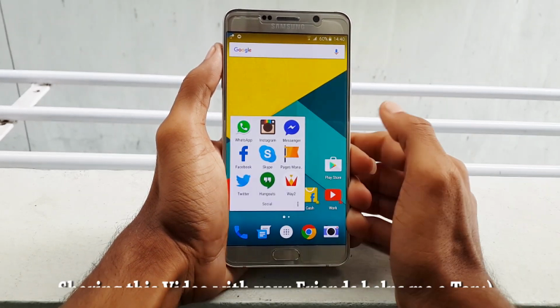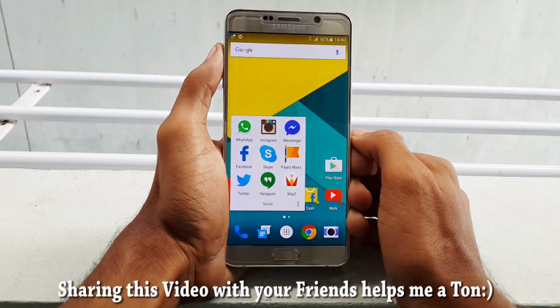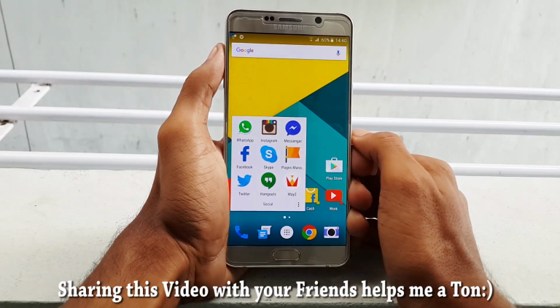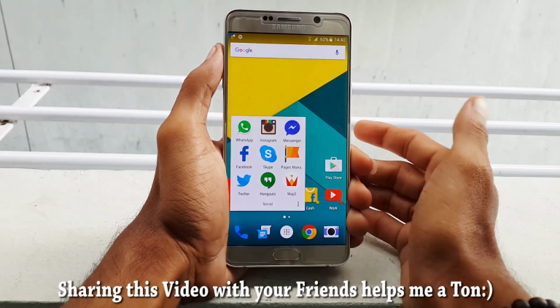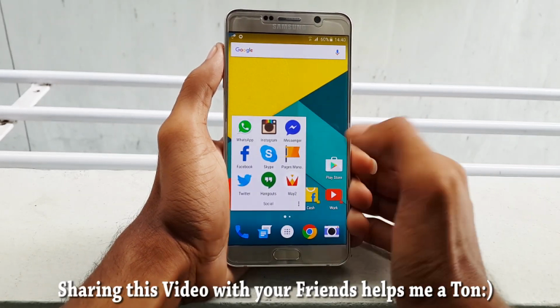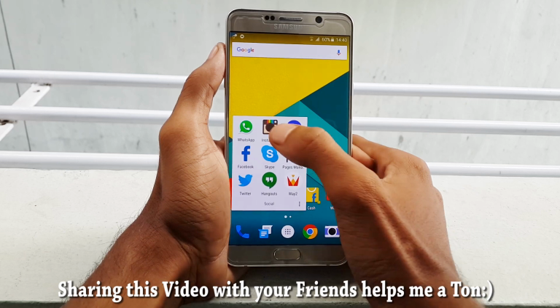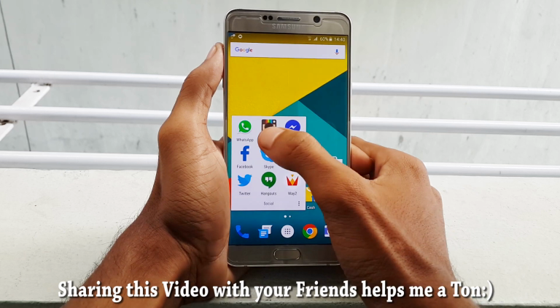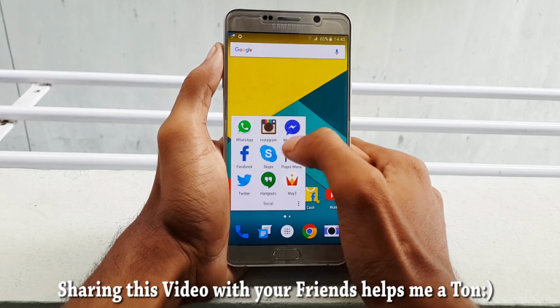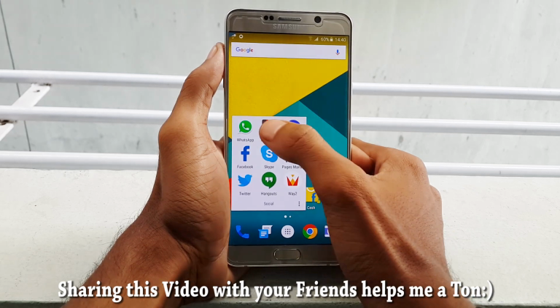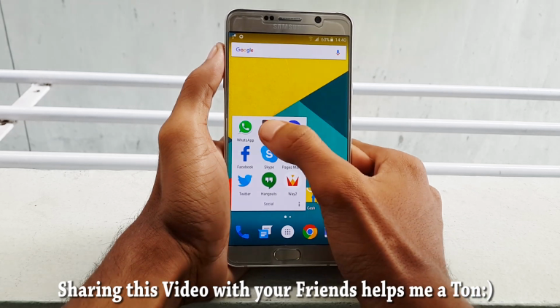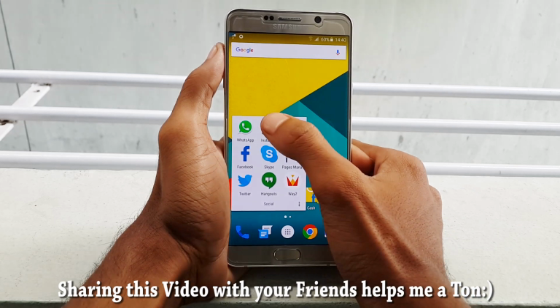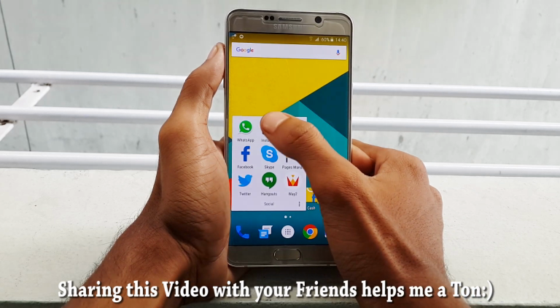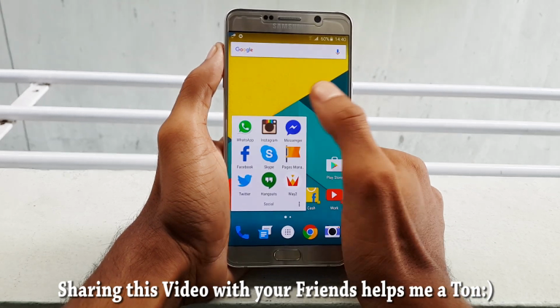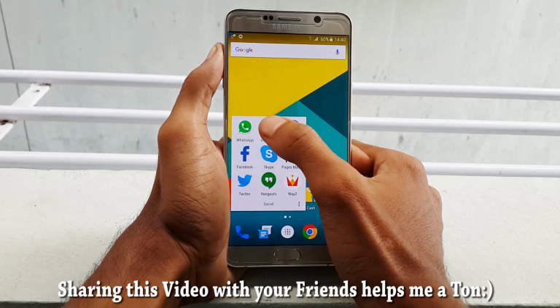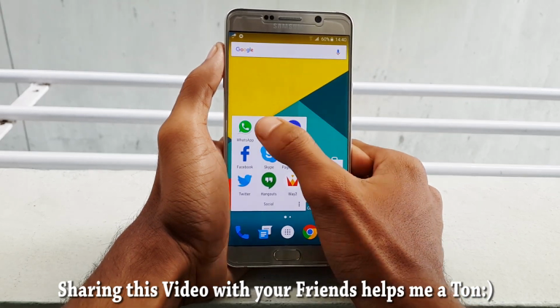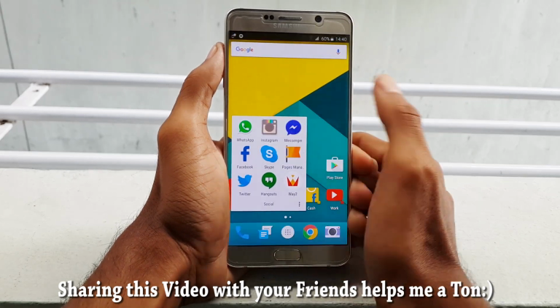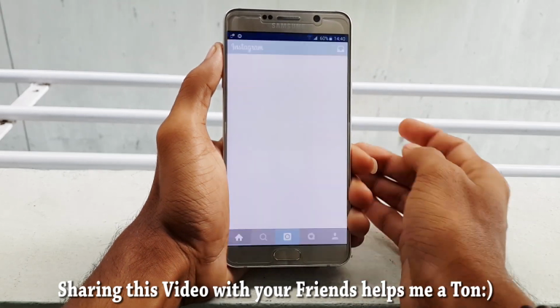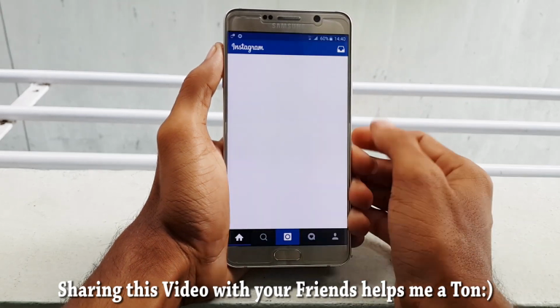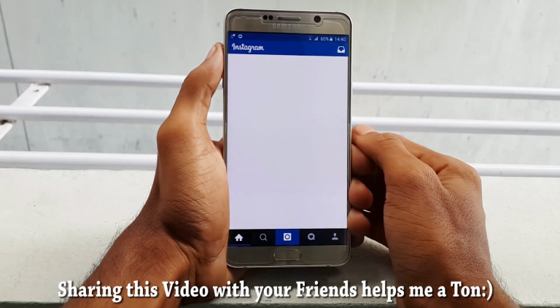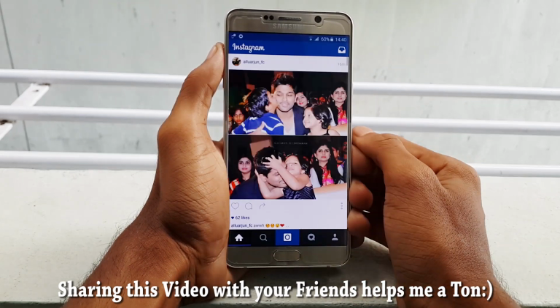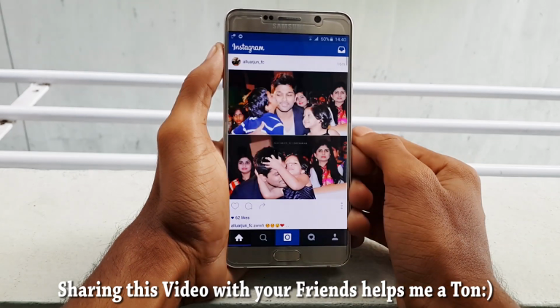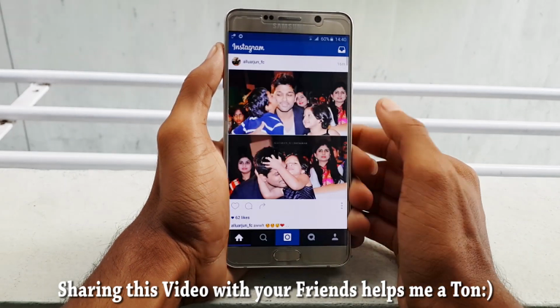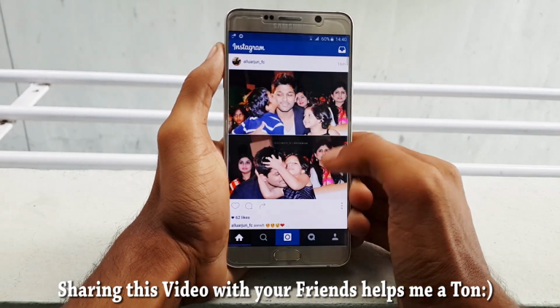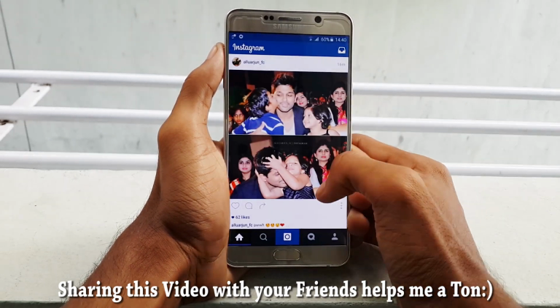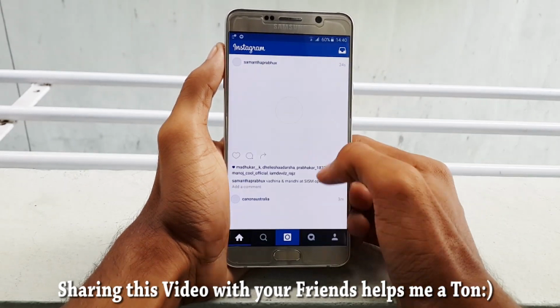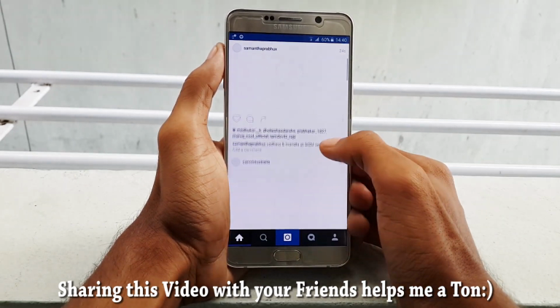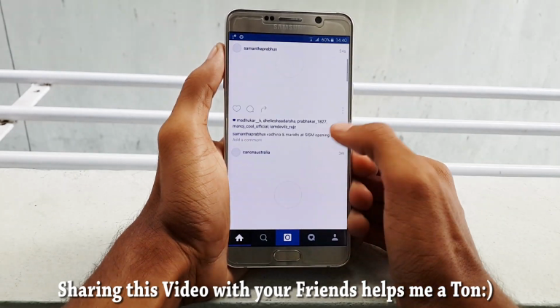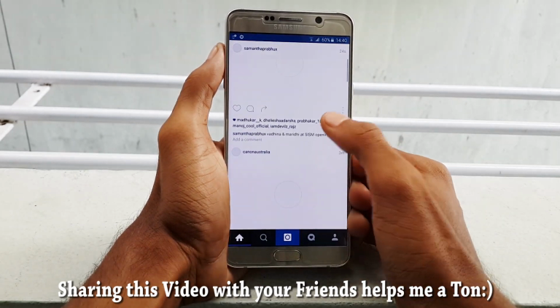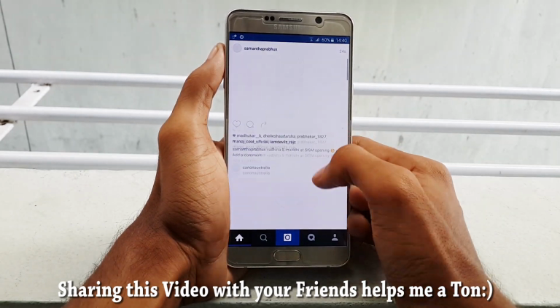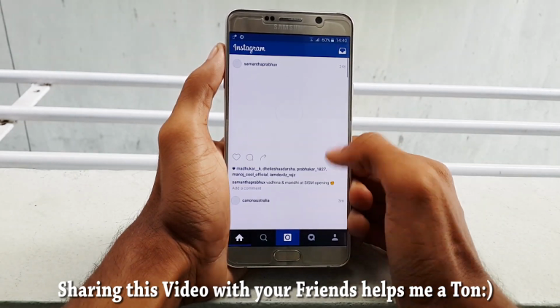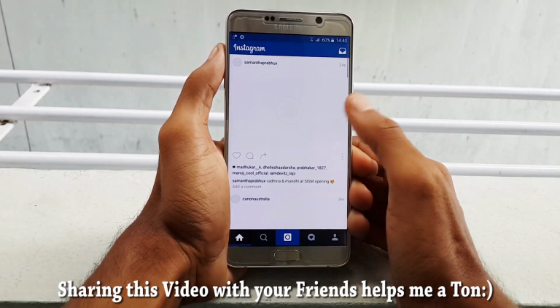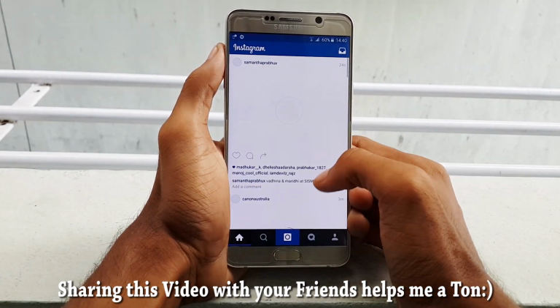It doesn't work with the pressure sensitivity like we saw on the iPhone 6s, but works by giving a long press on any image.